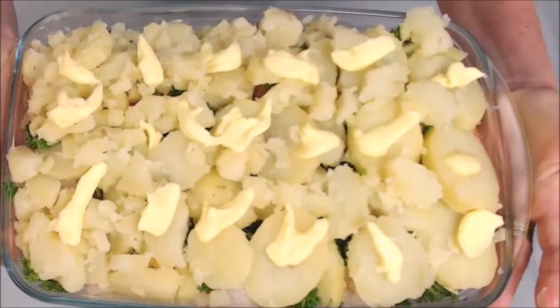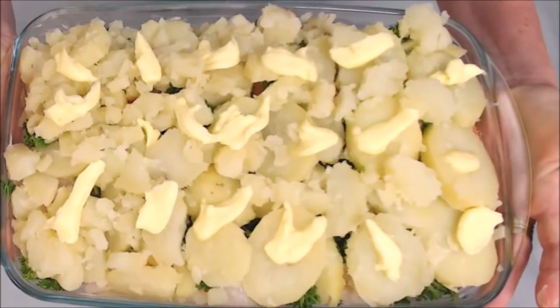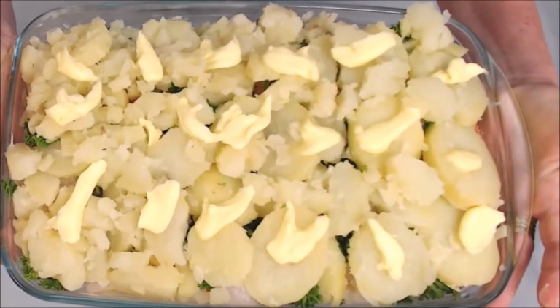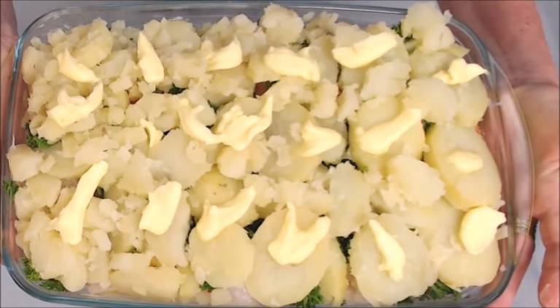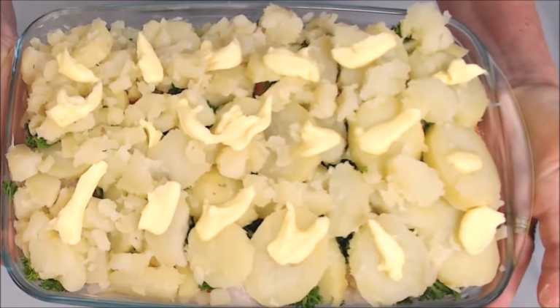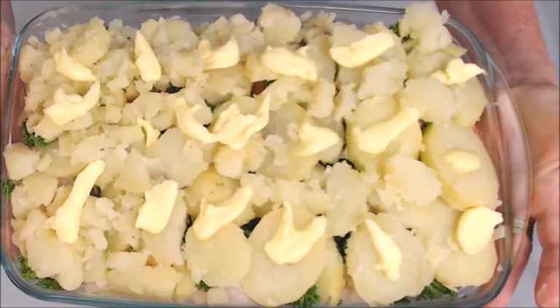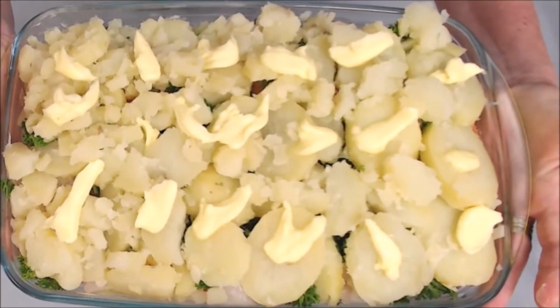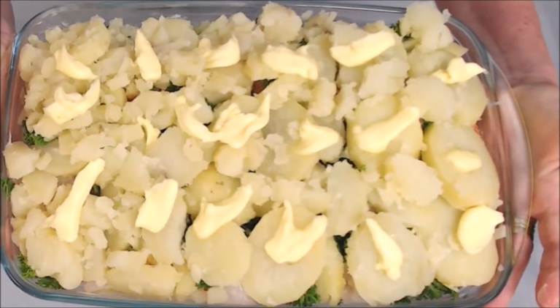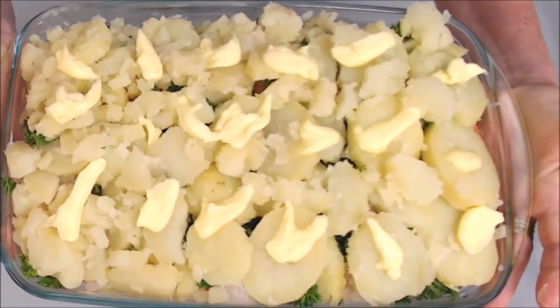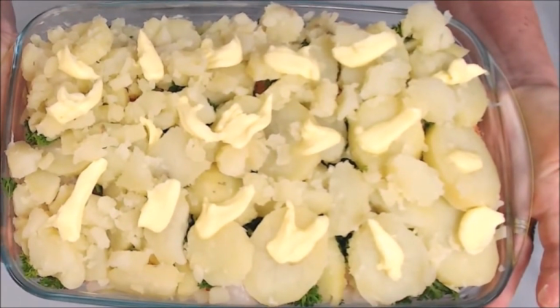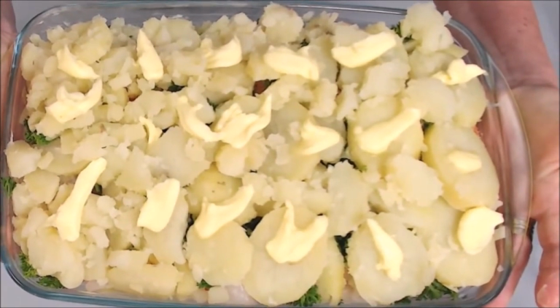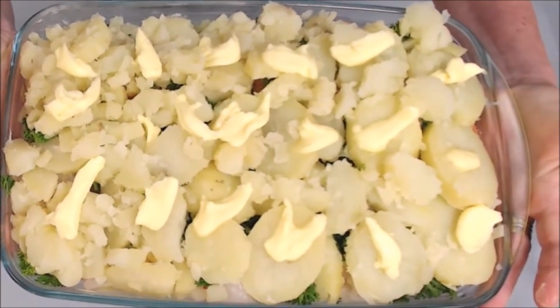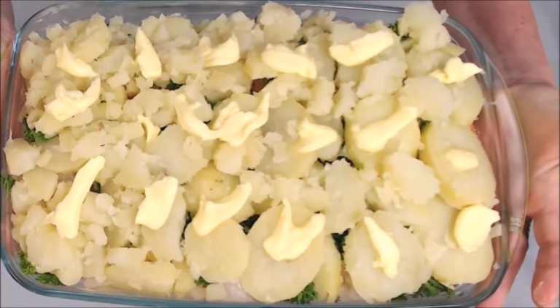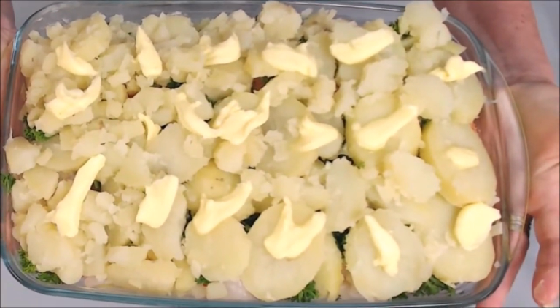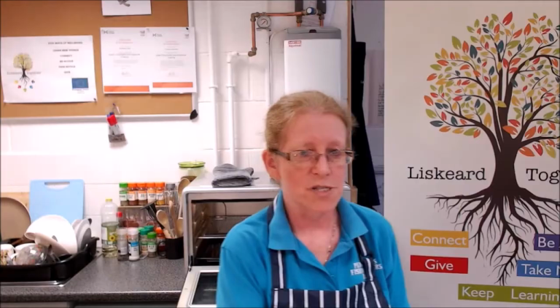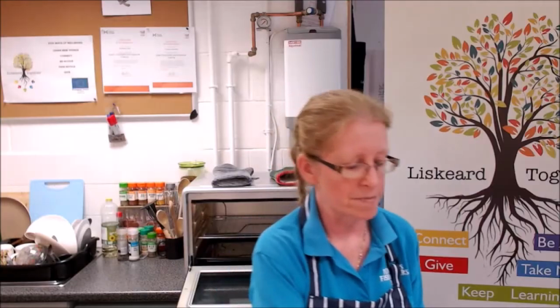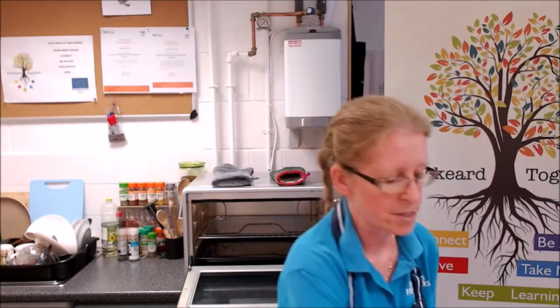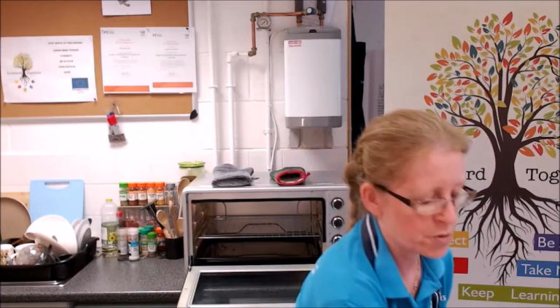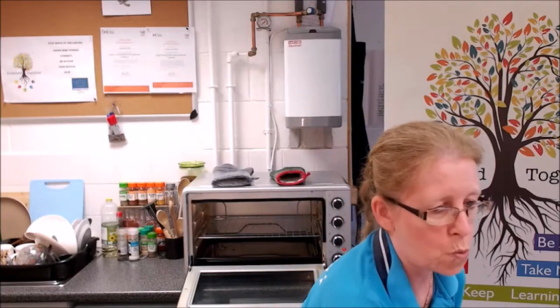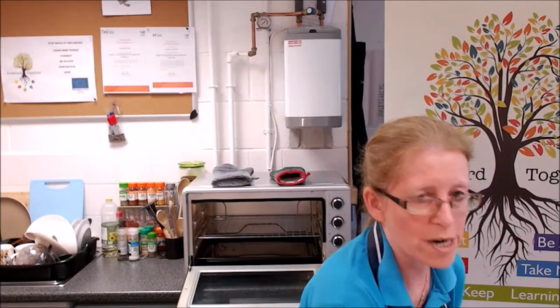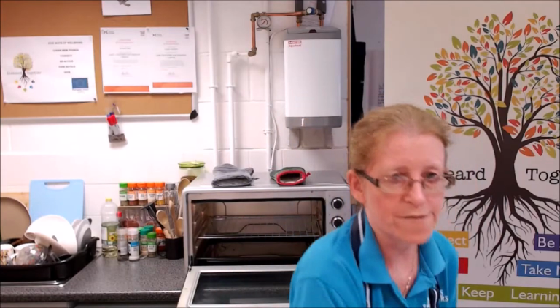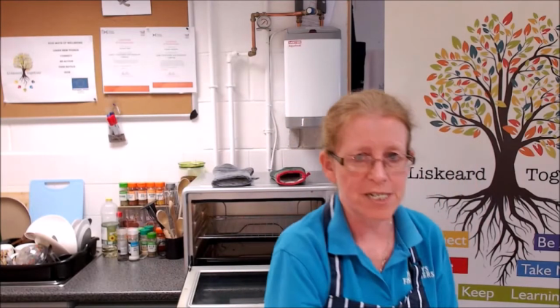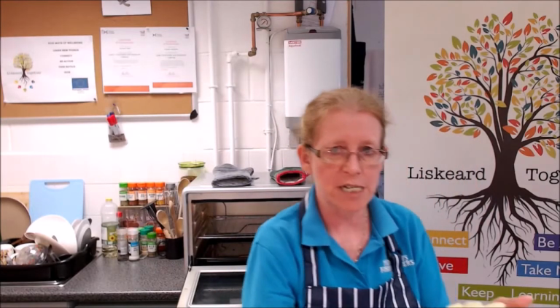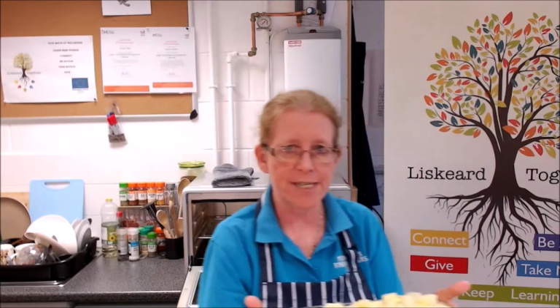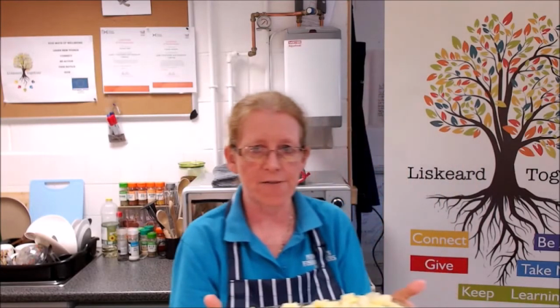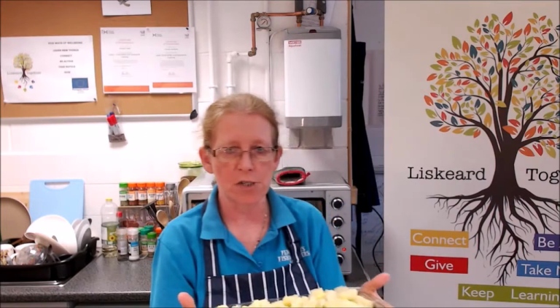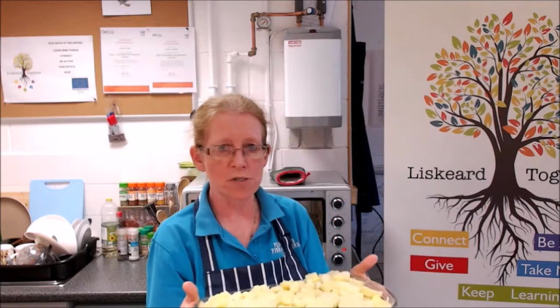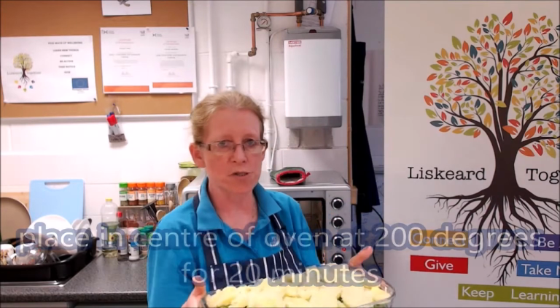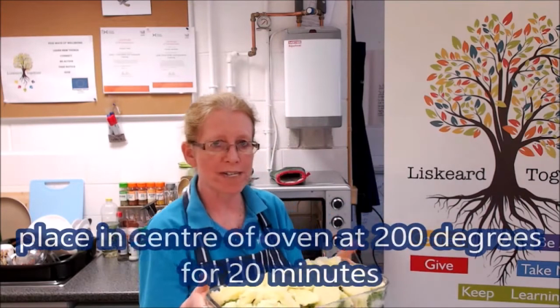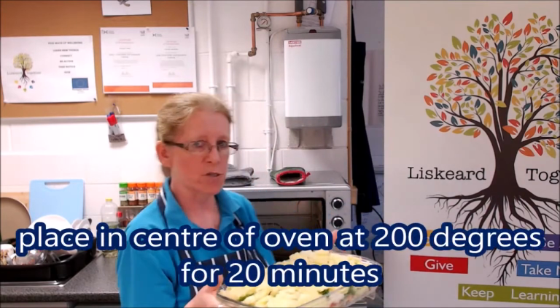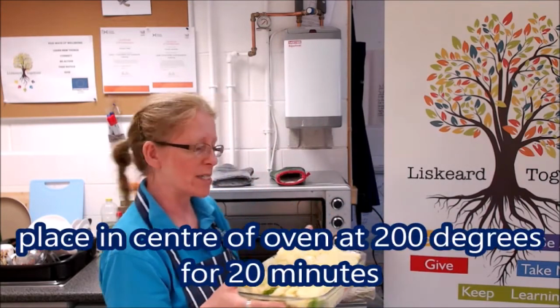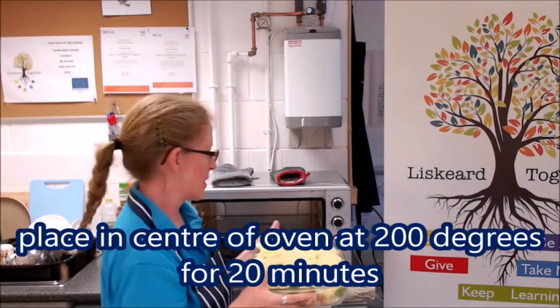There we go. Here's the dish ready to go into the oven. I'm going to put this wonderful dish into the oven at 200 degrees for 20 minutes.